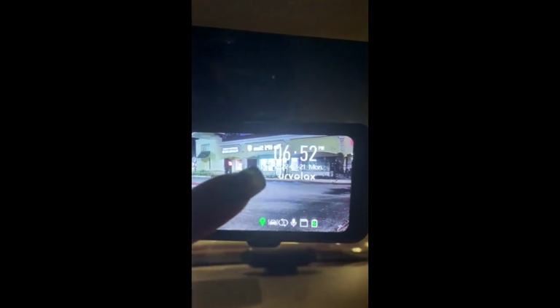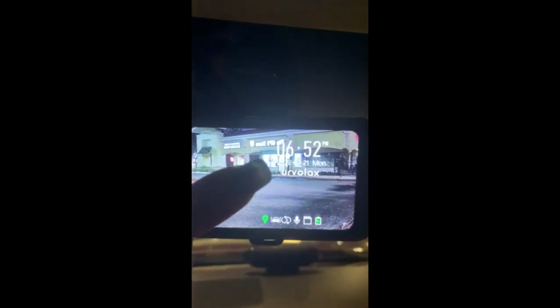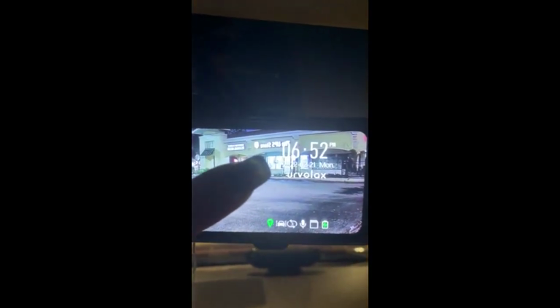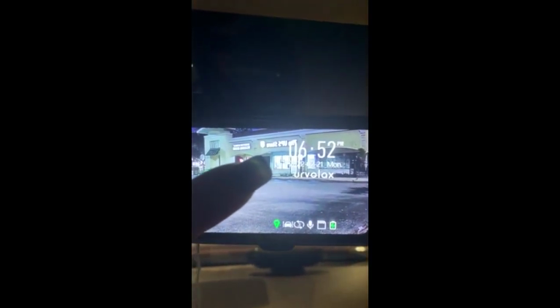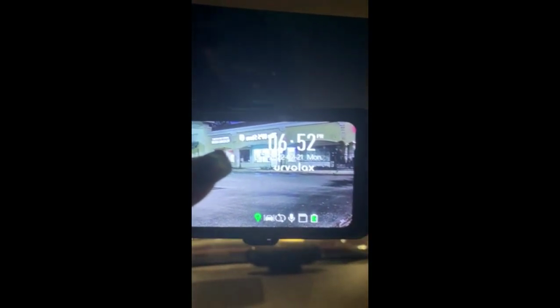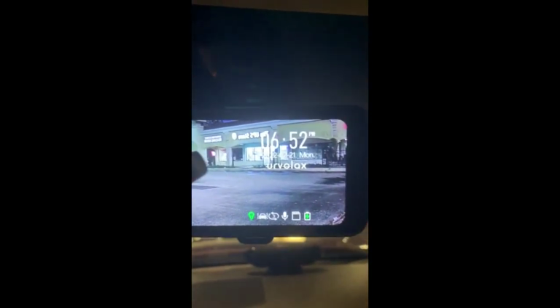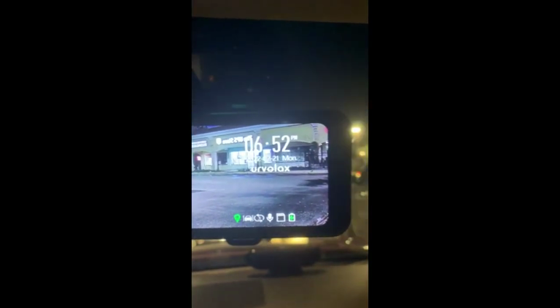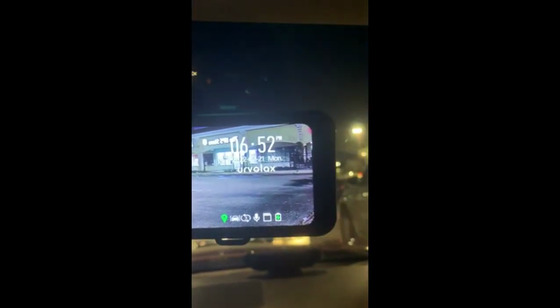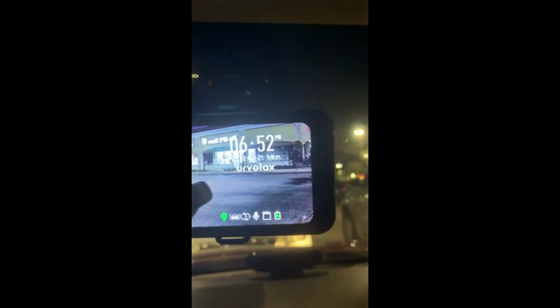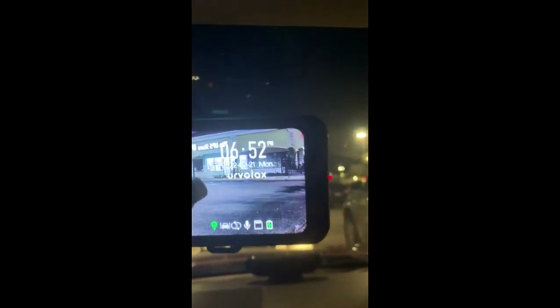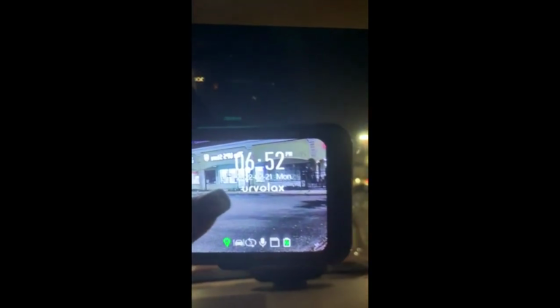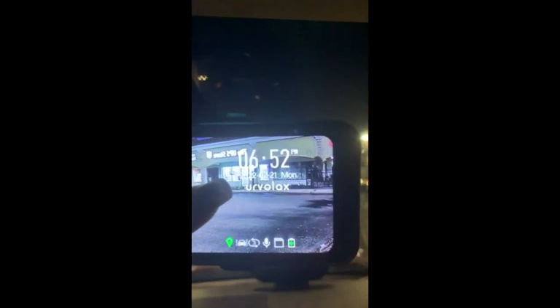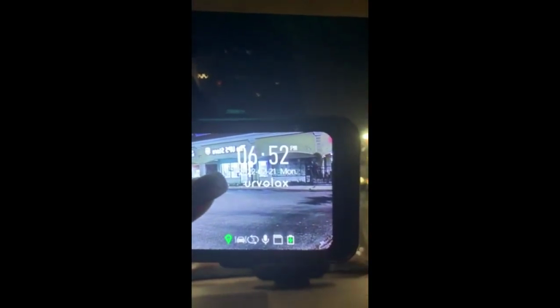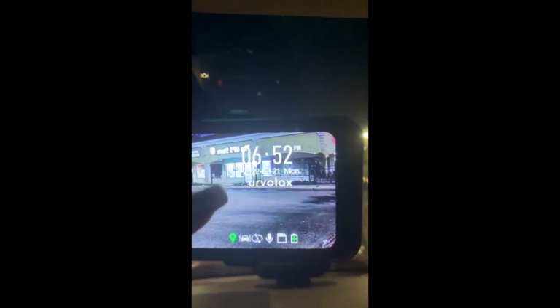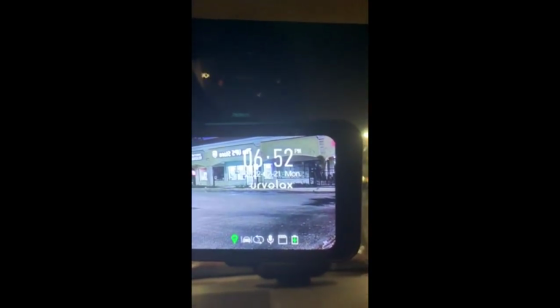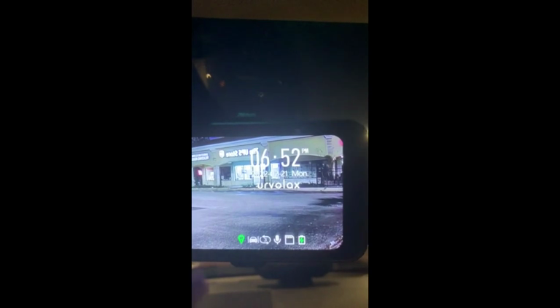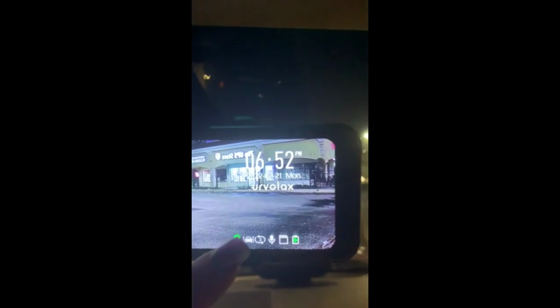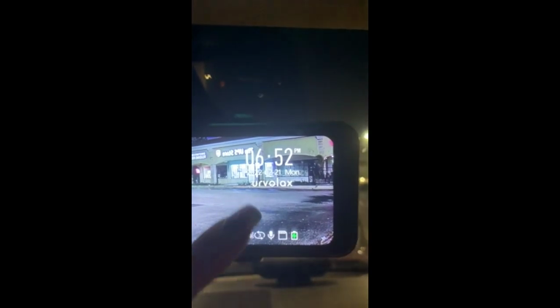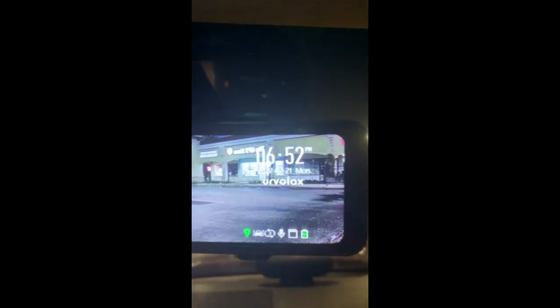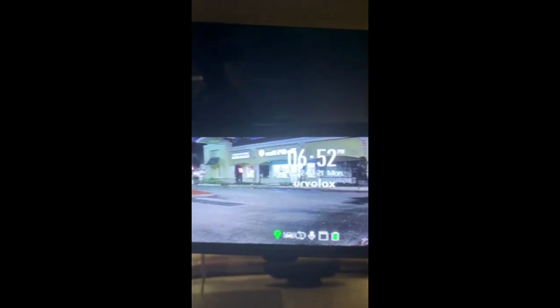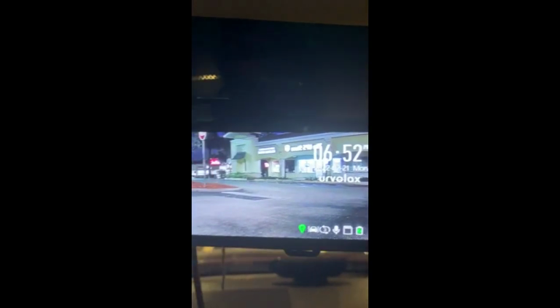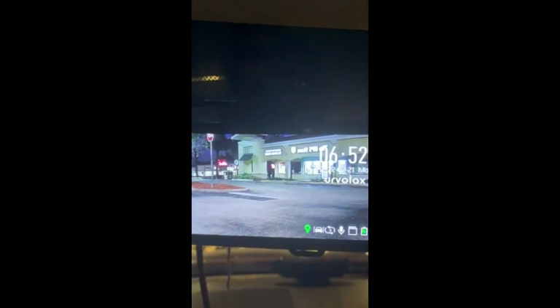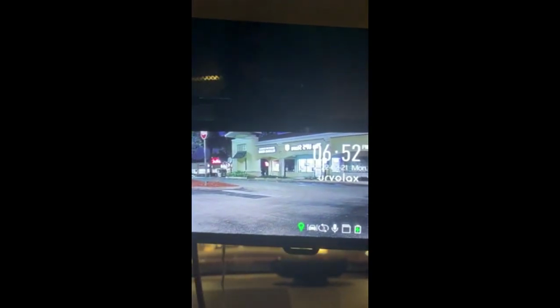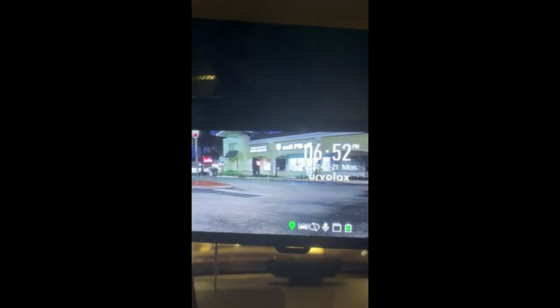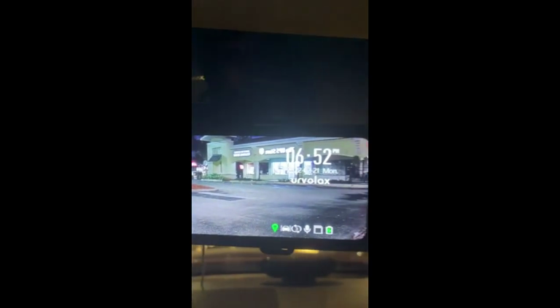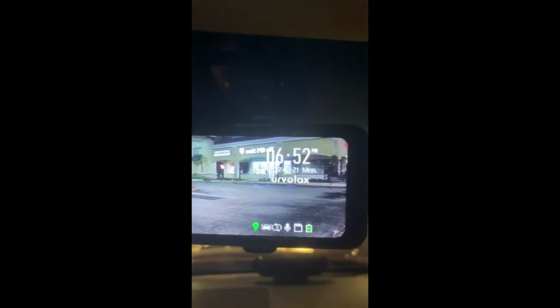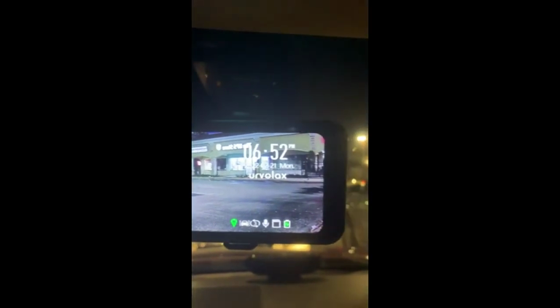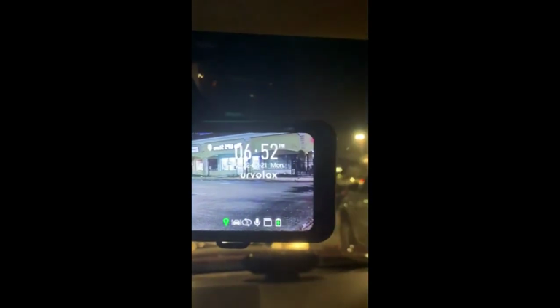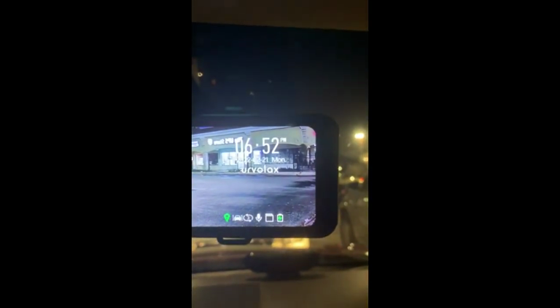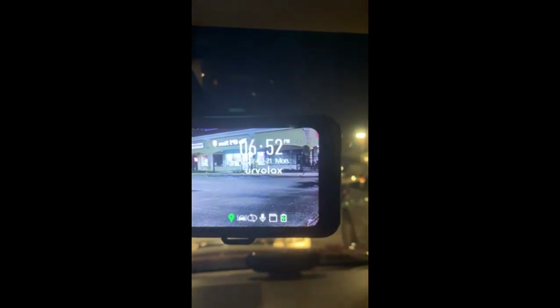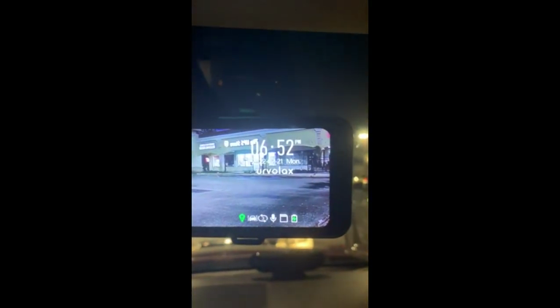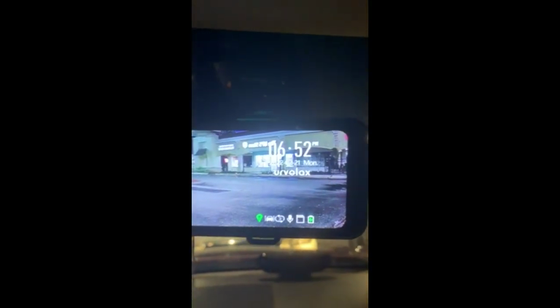It shows the time, it shows the date, and then of course the company name that I got it from, which is Ervilex.